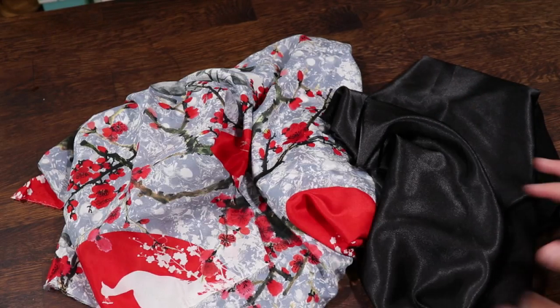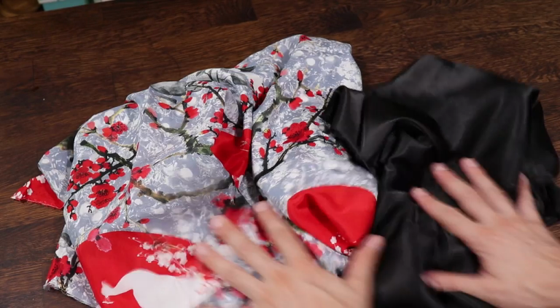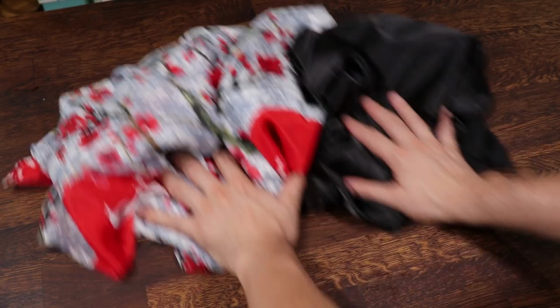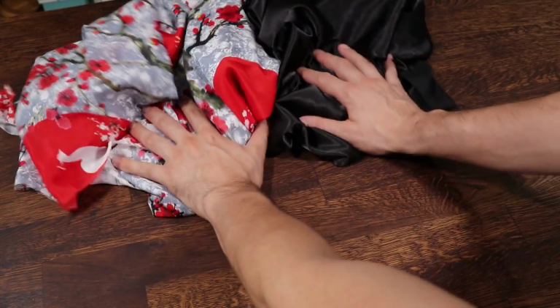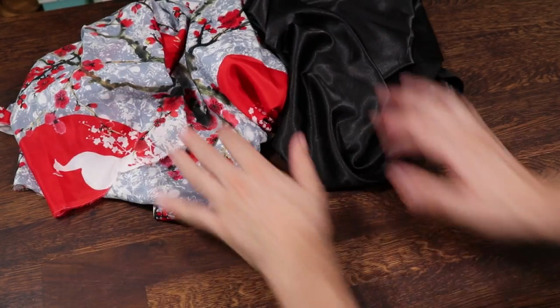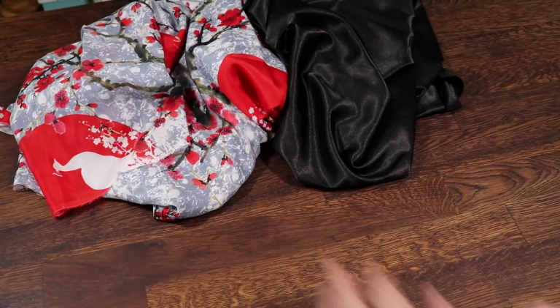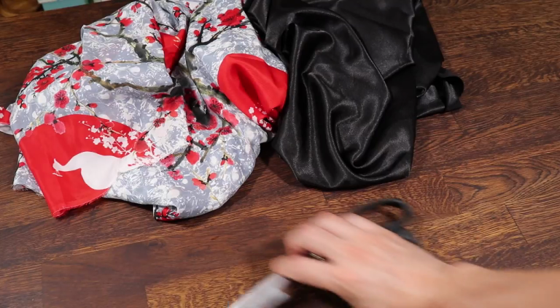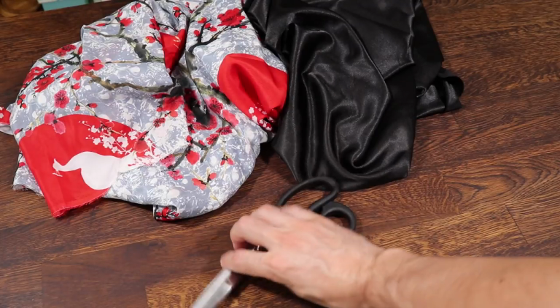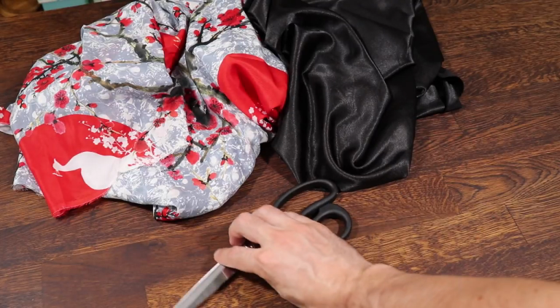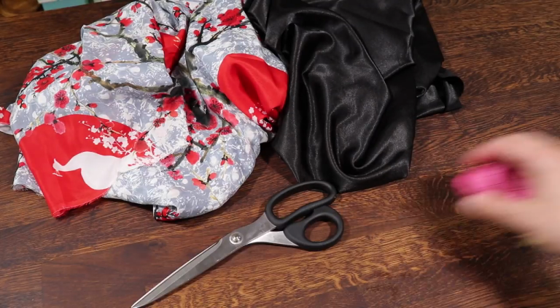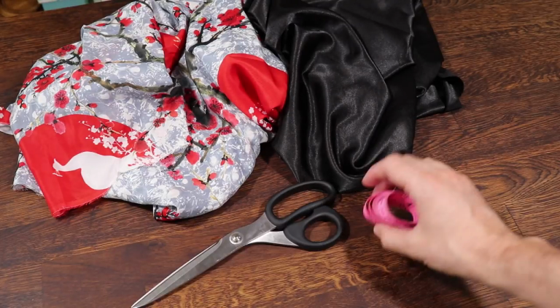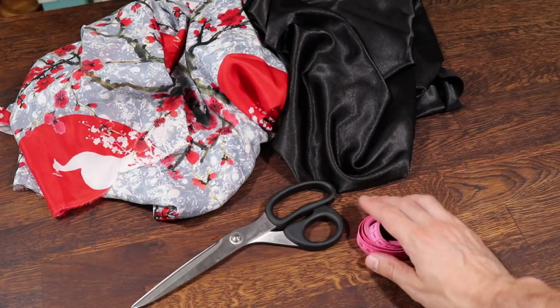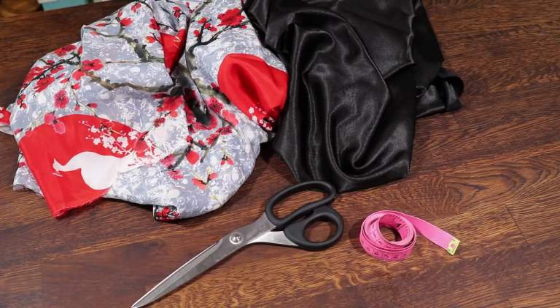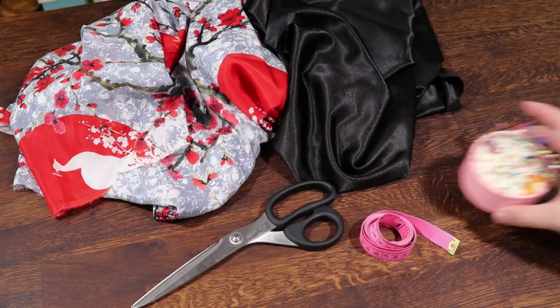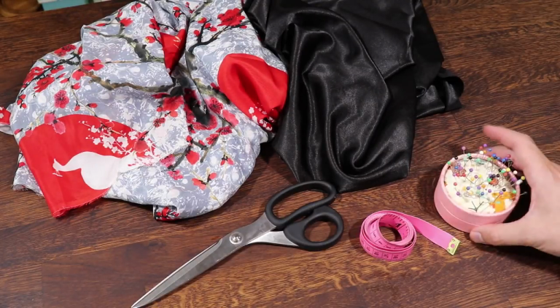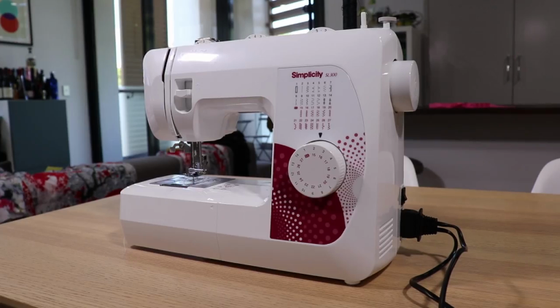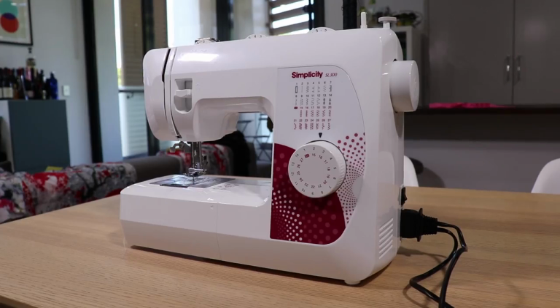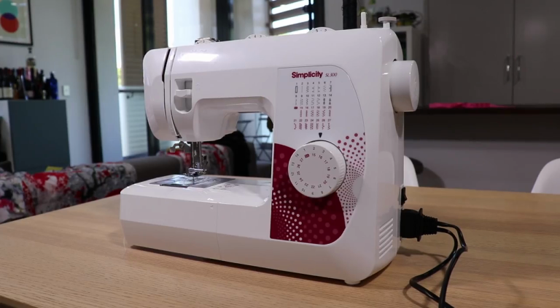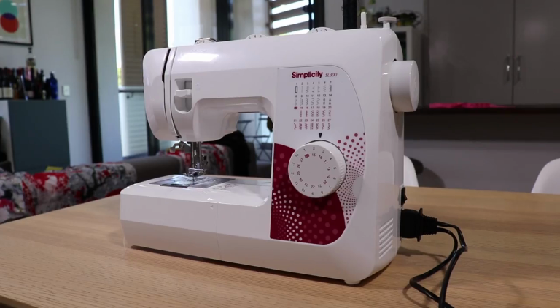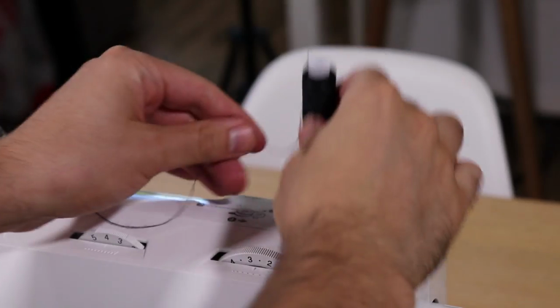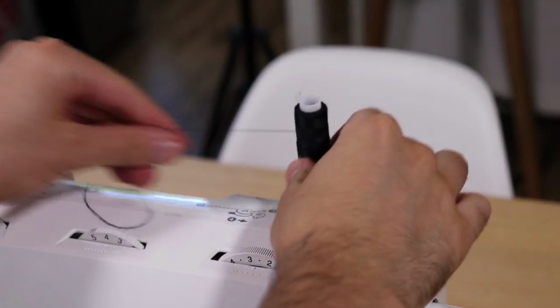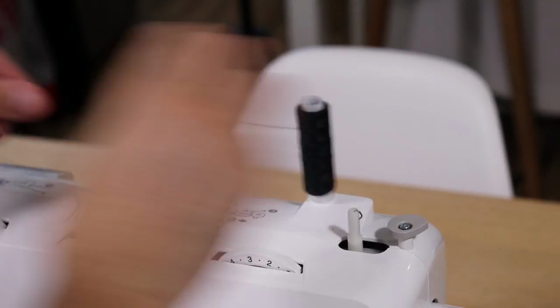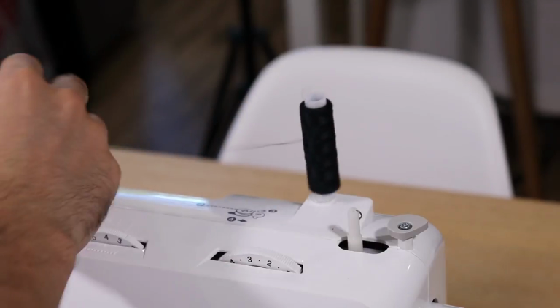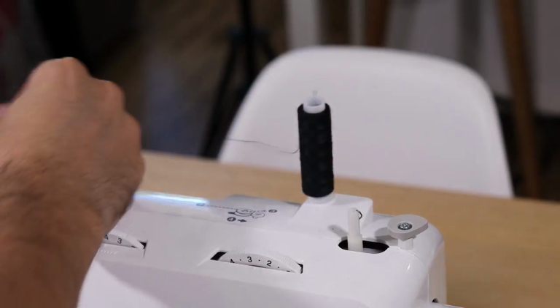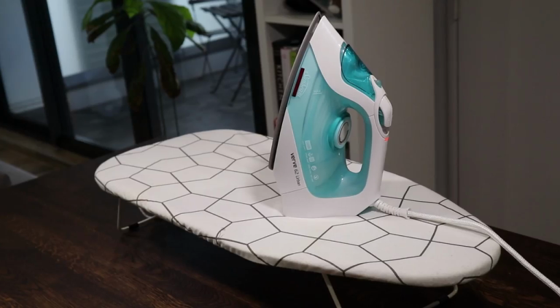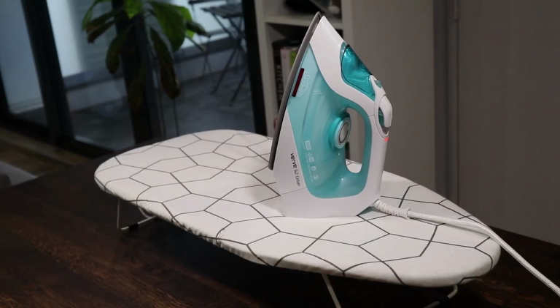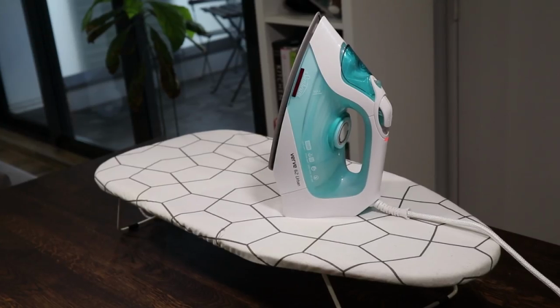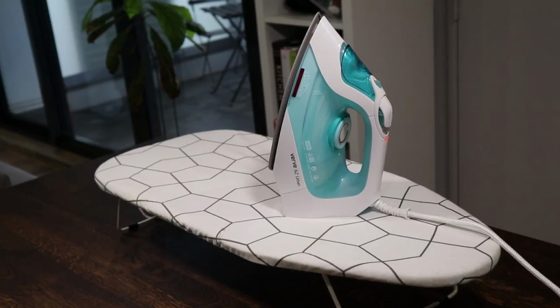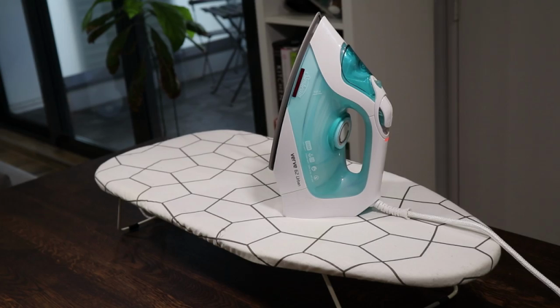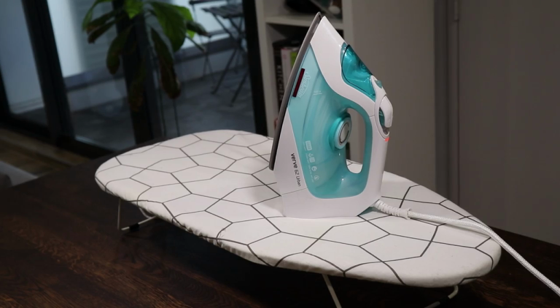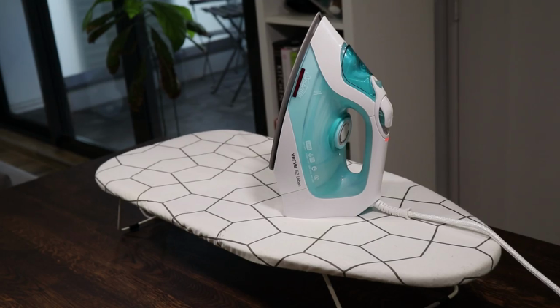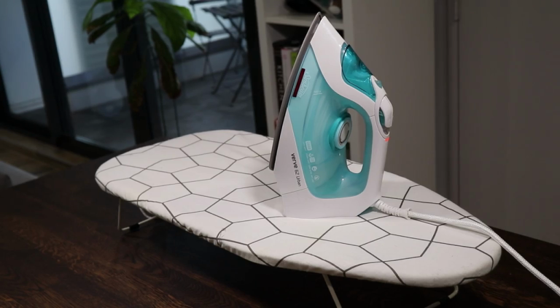For the tools, you'll need fabric scissors, a tape measure, pins, a sewing machine, thread to match your fabric, and later on you'll need an iron and ironing board.